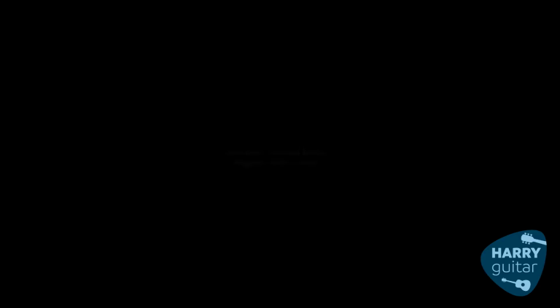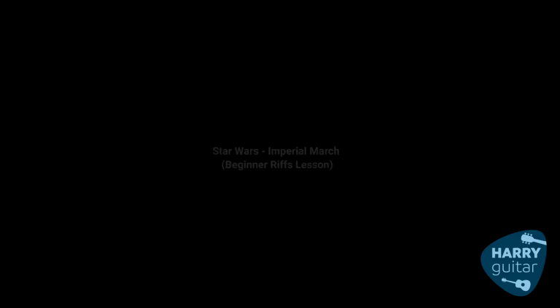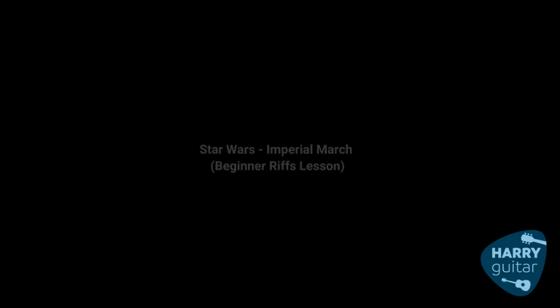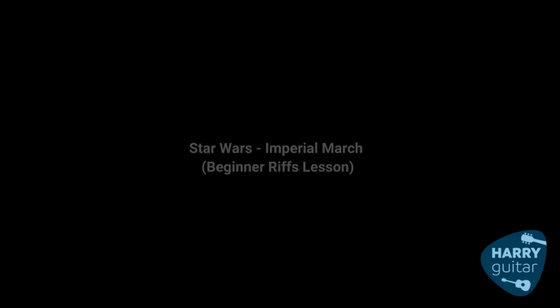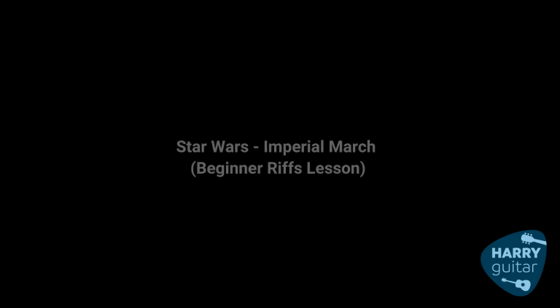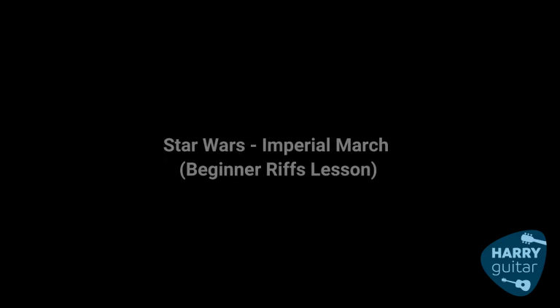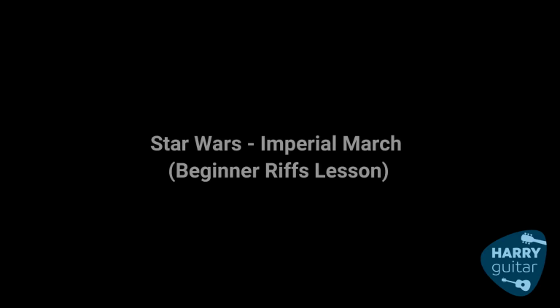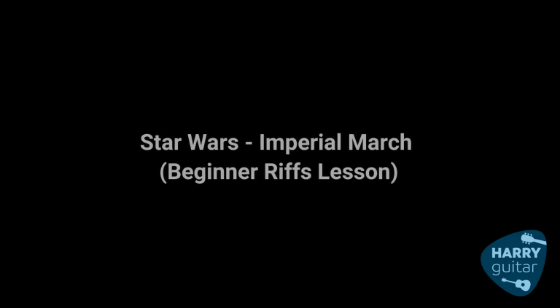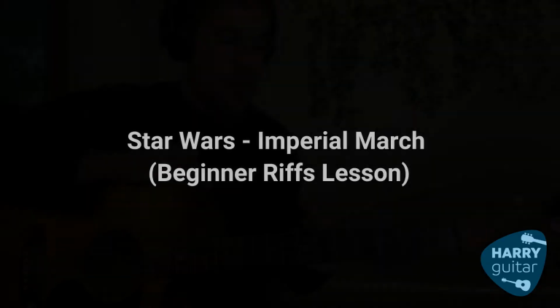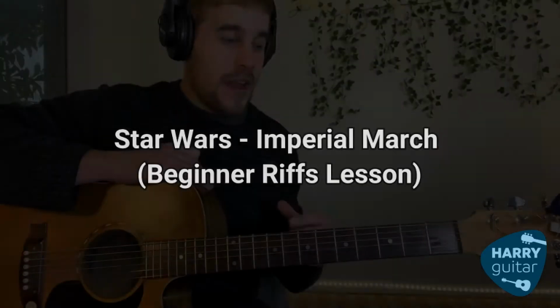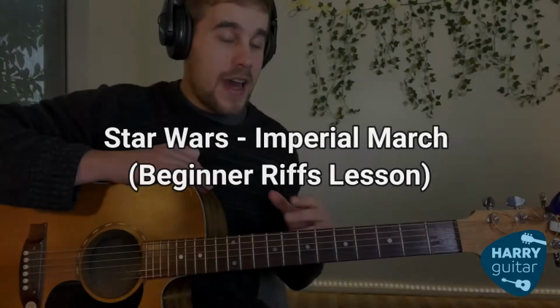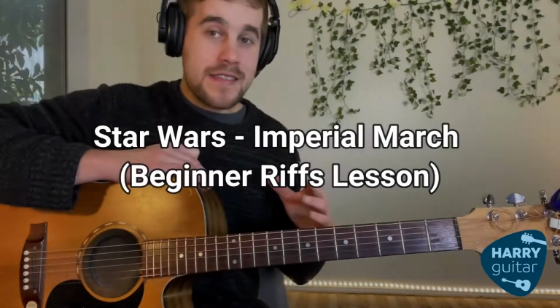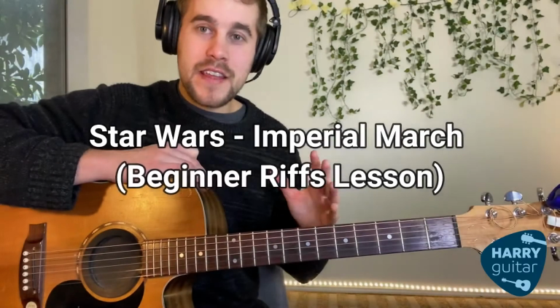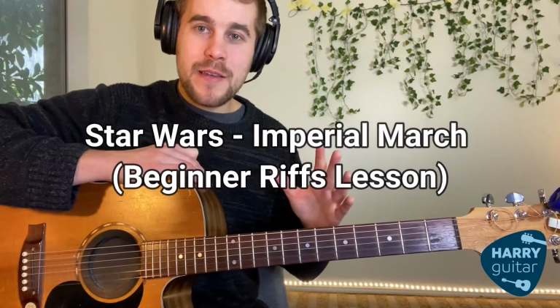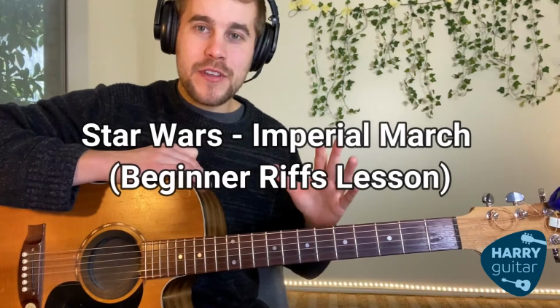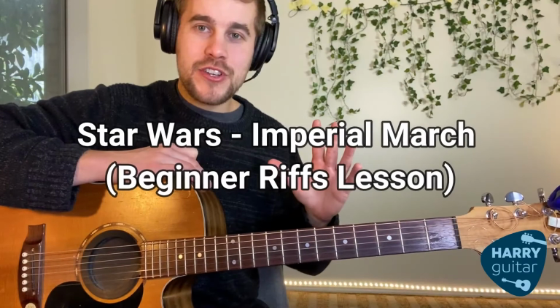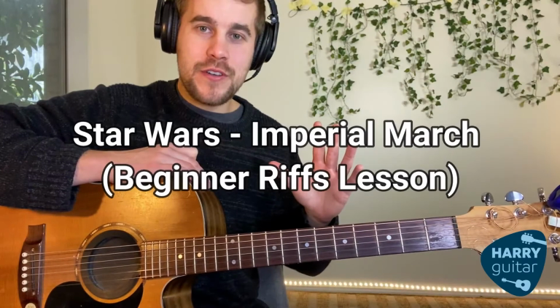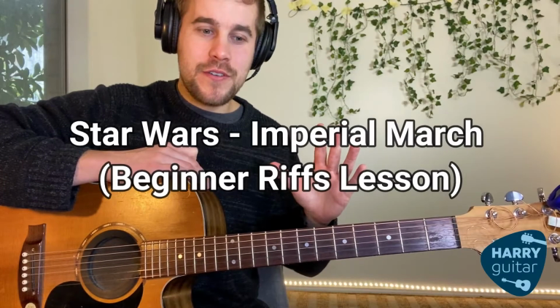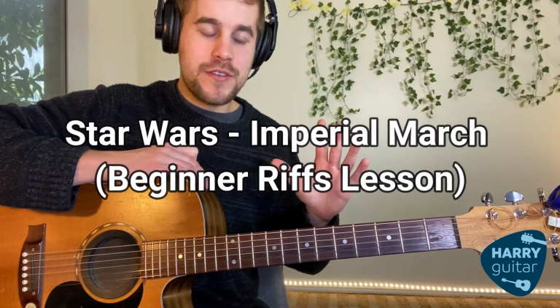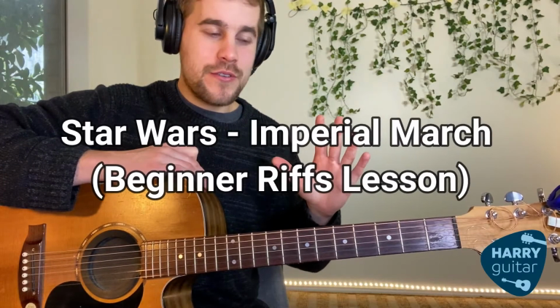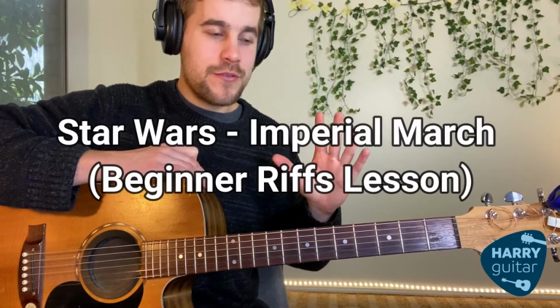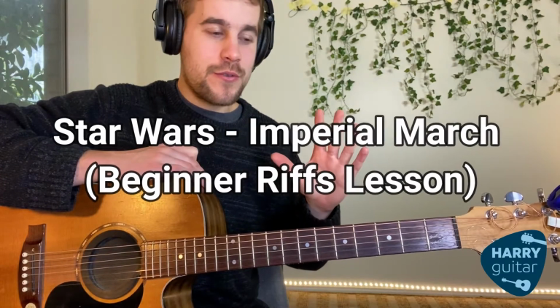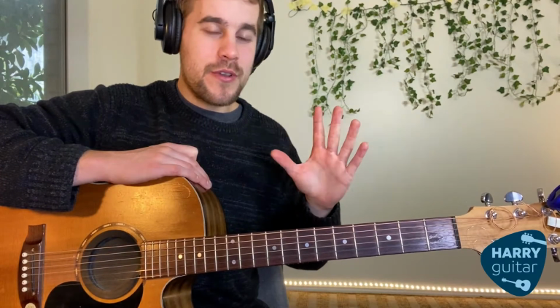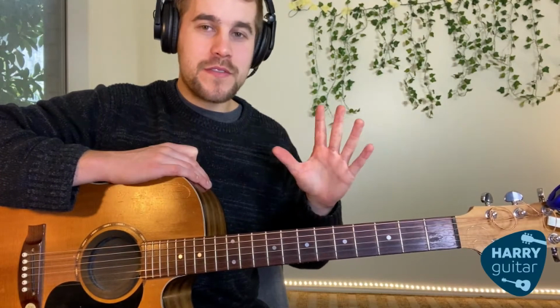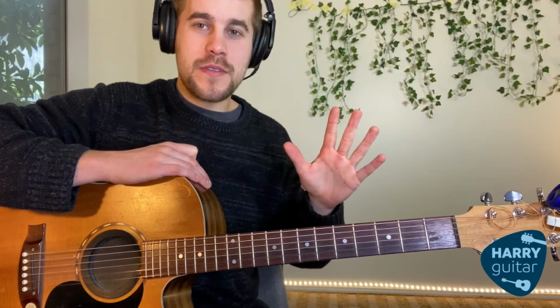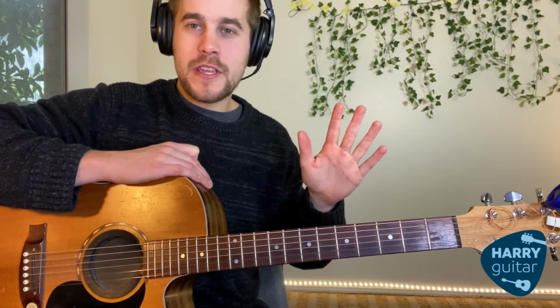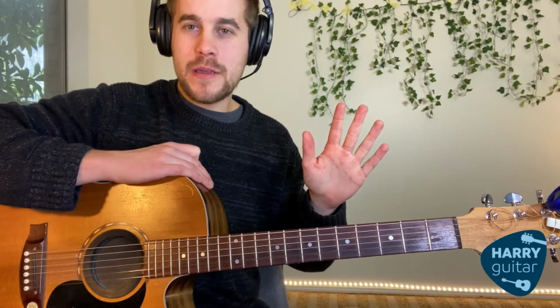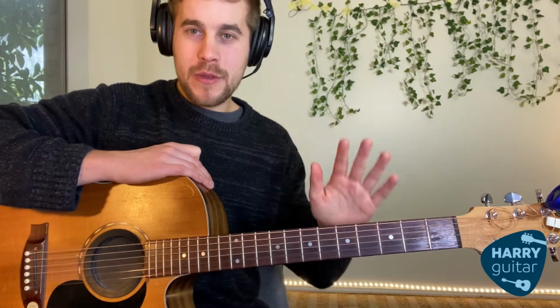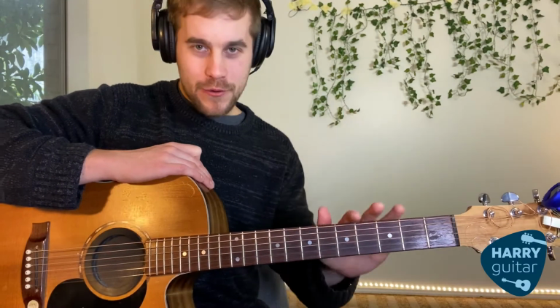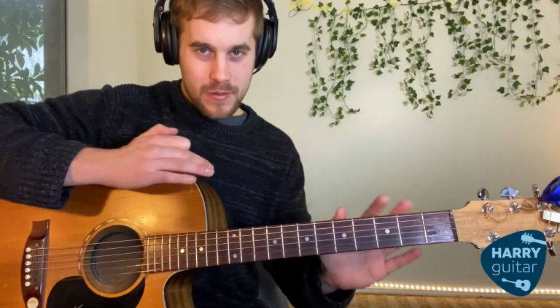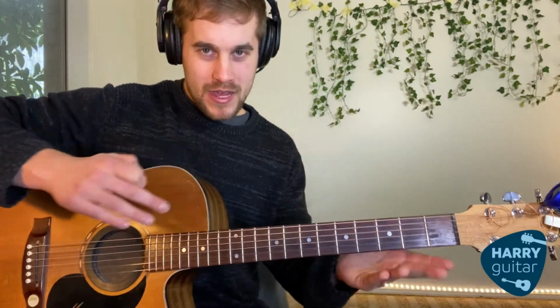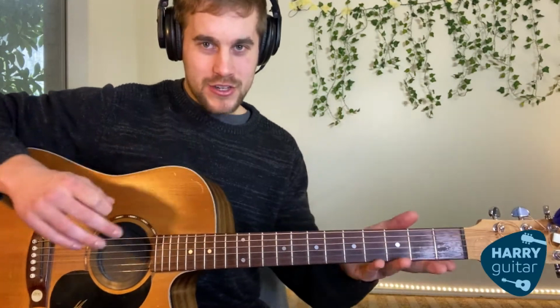Hey guys, how's it going? Today I'm going to show you the riff to the Imperial March.